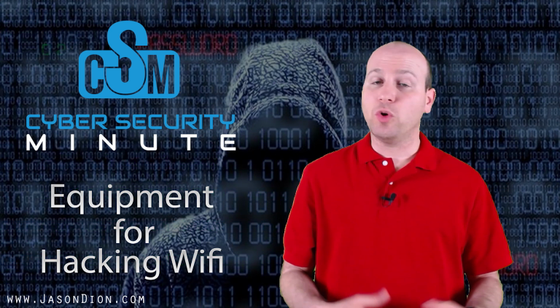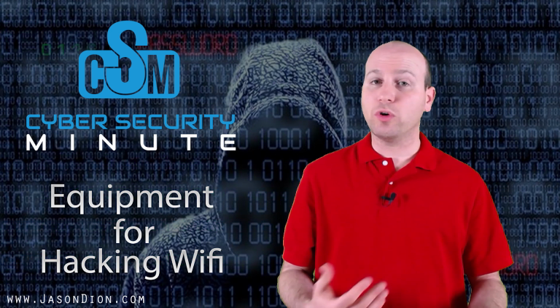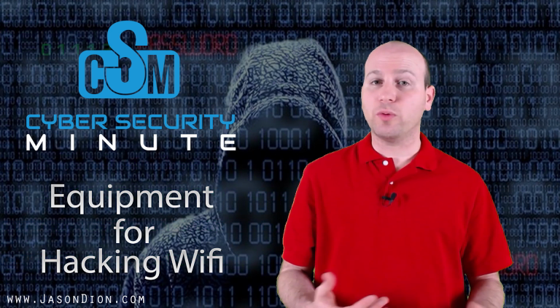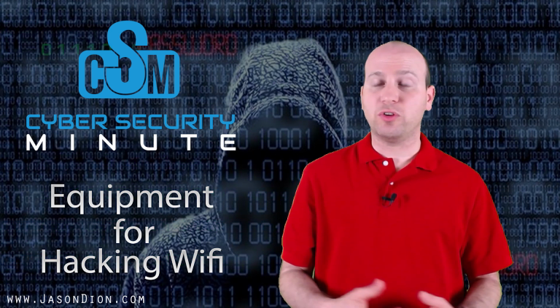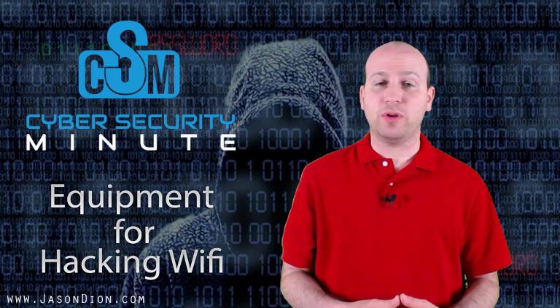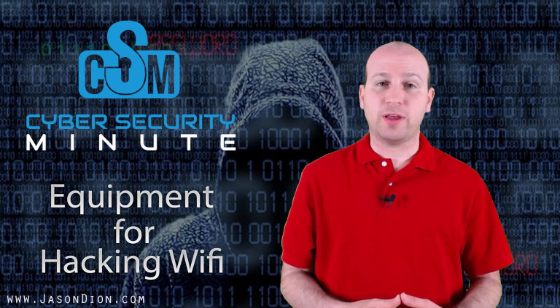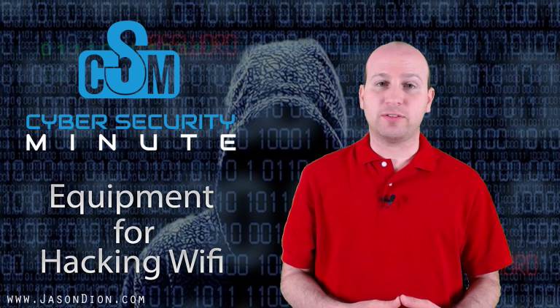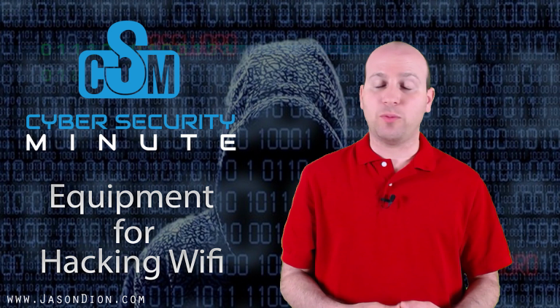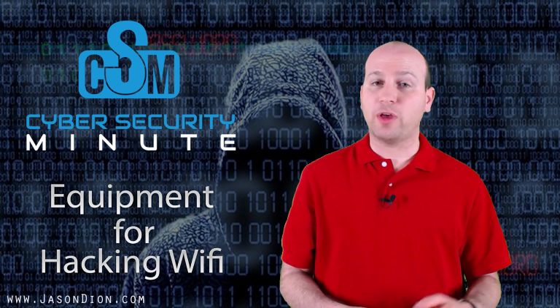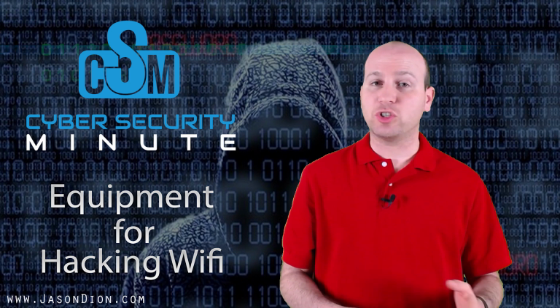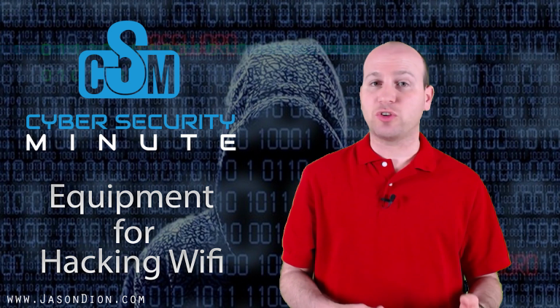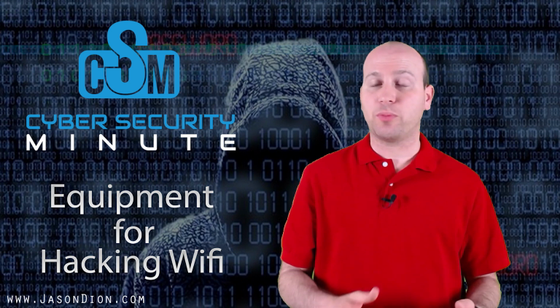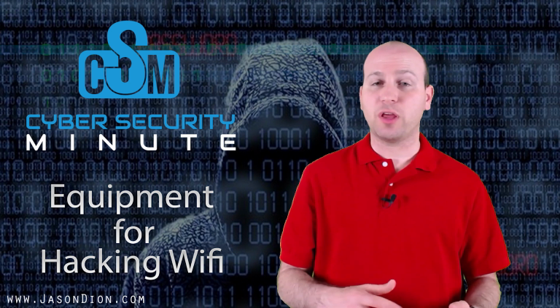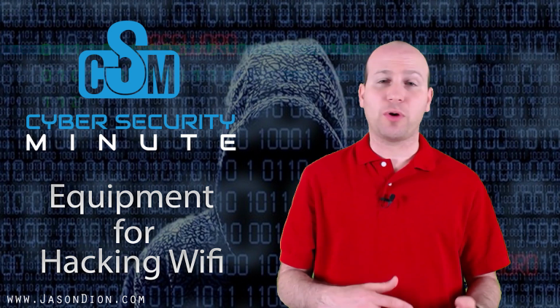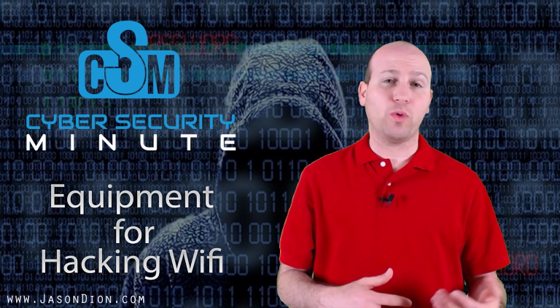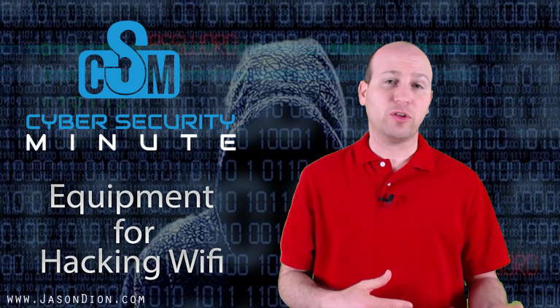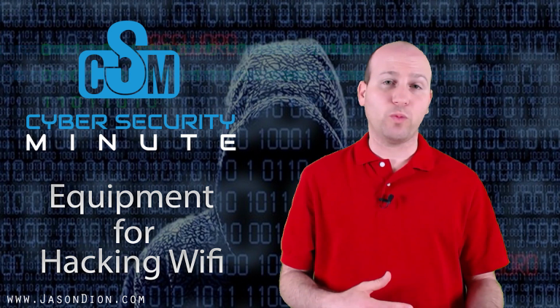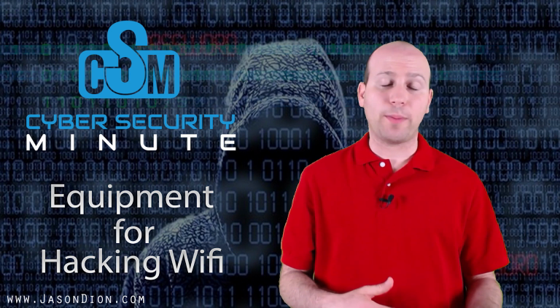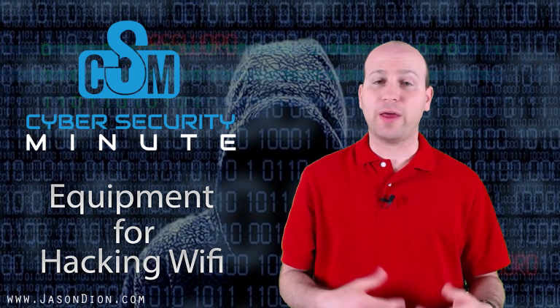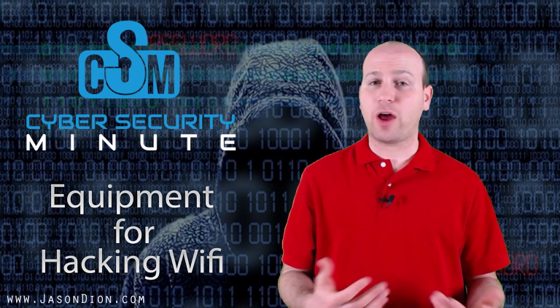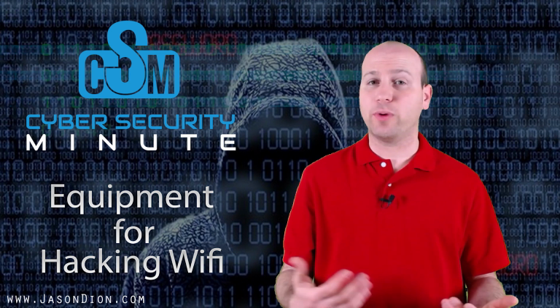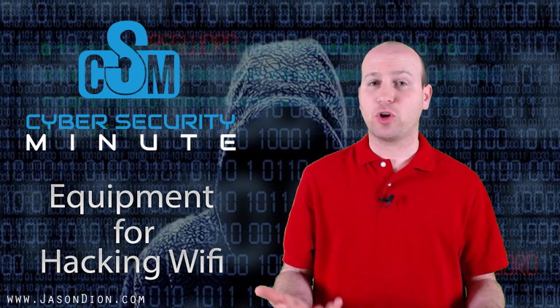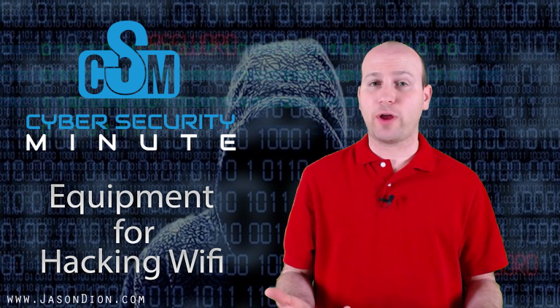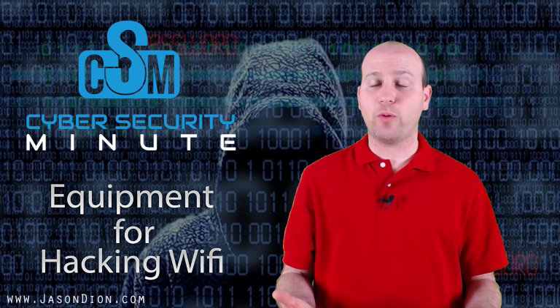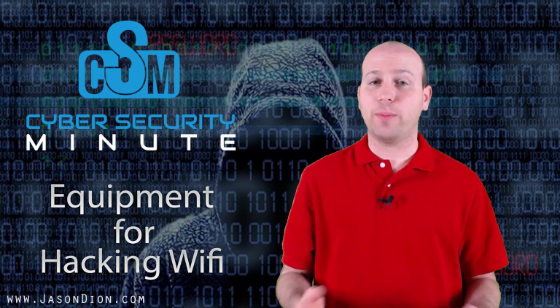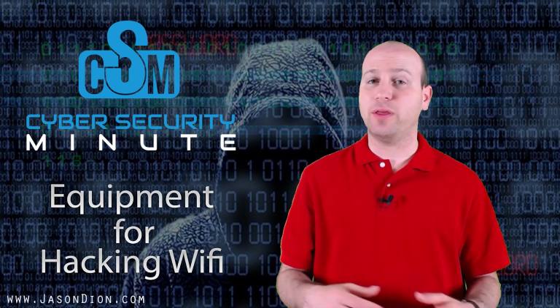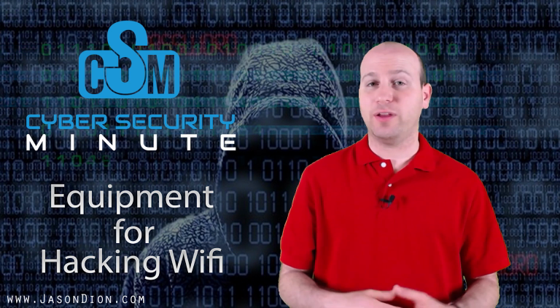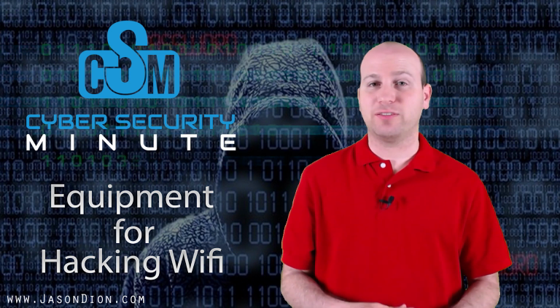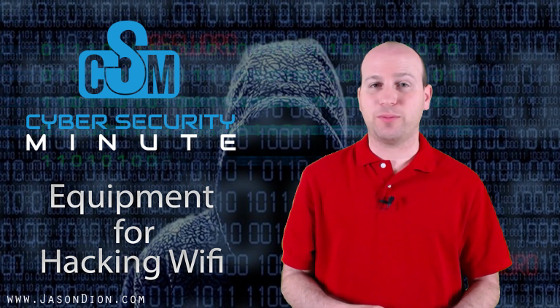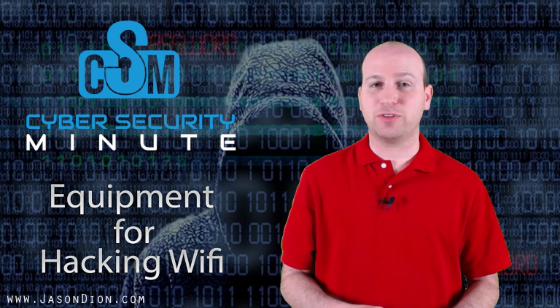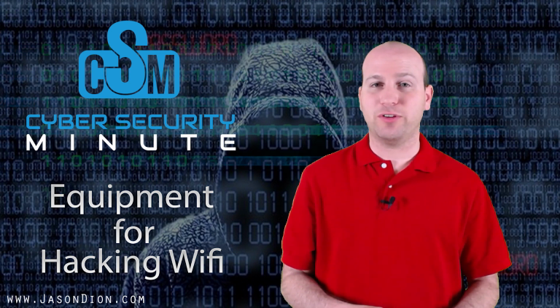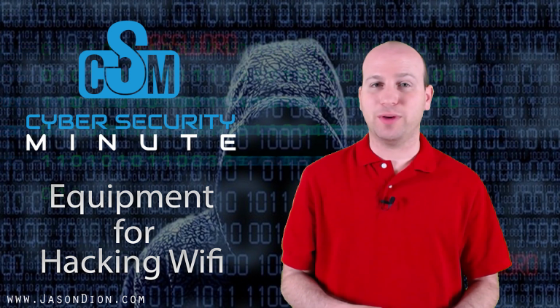Next time we'll start breaking down what WEP is and how to crack WEP in the next Cybersecurity Minute.